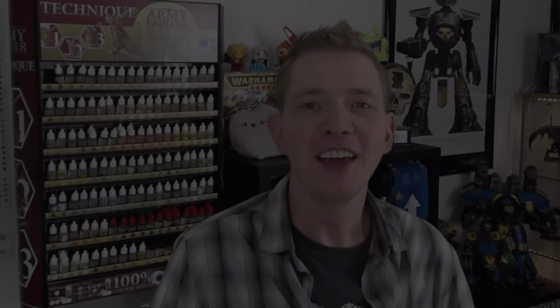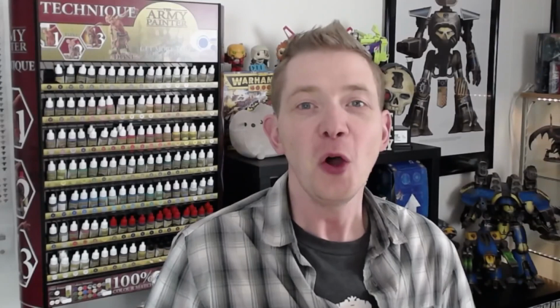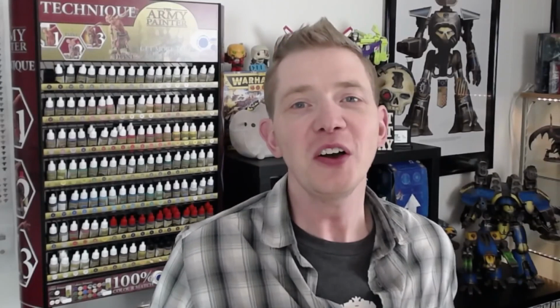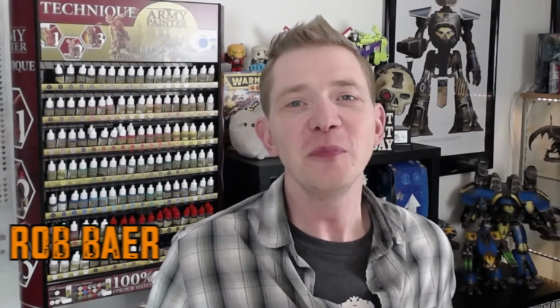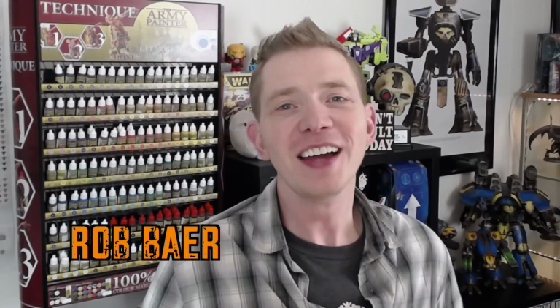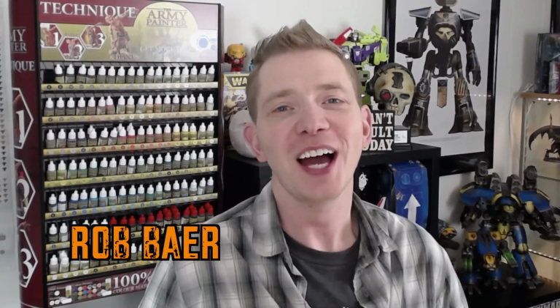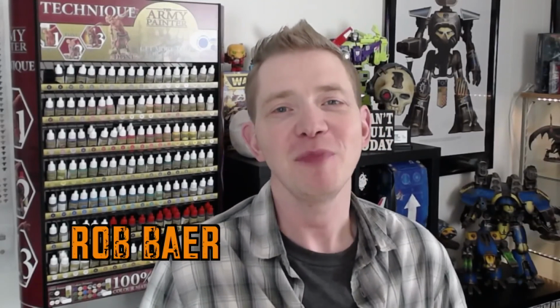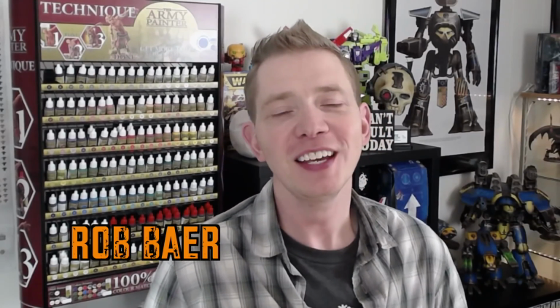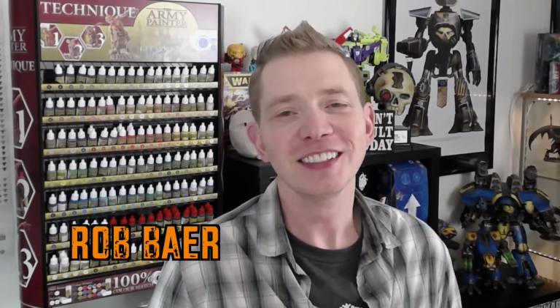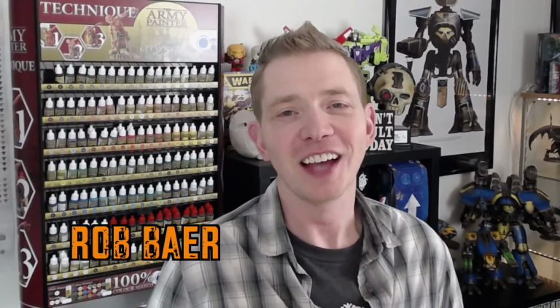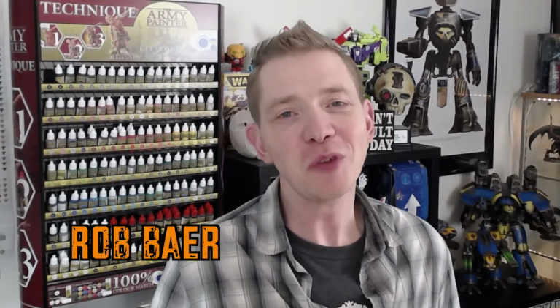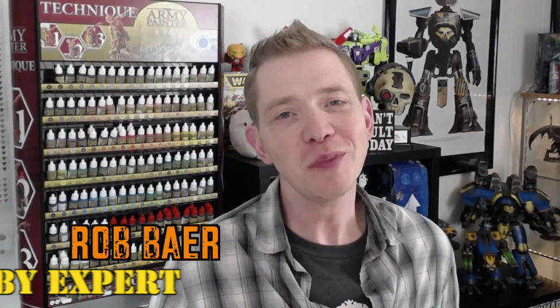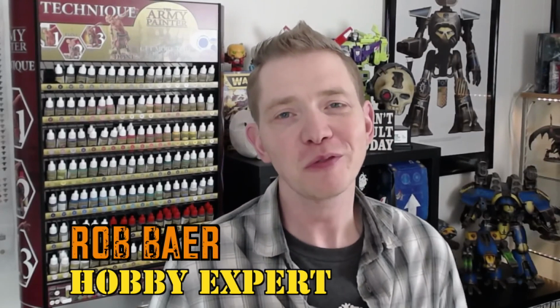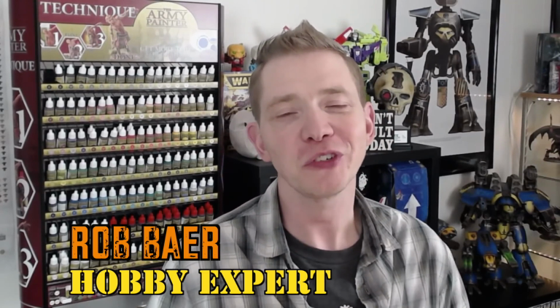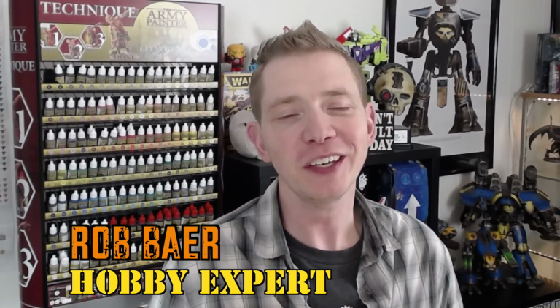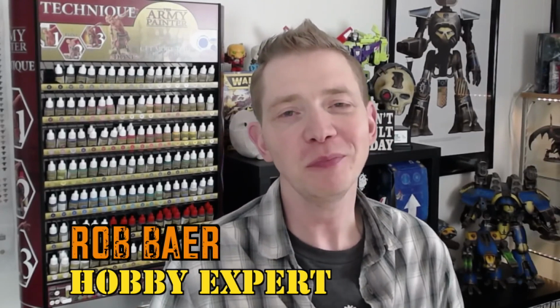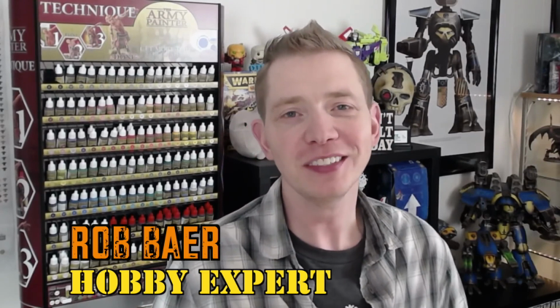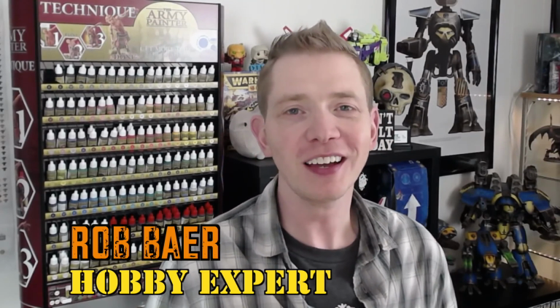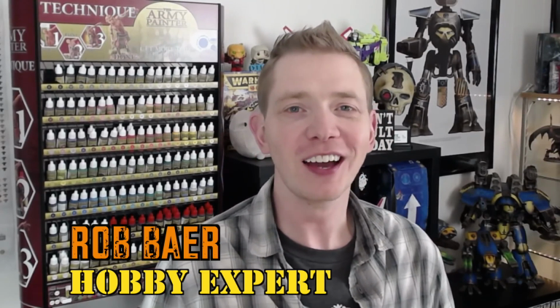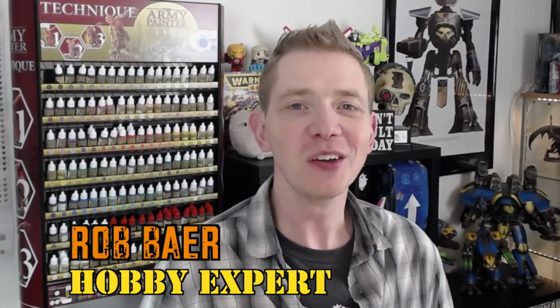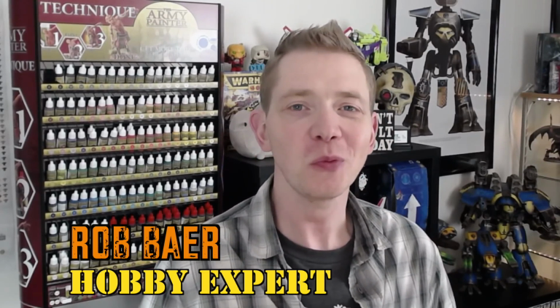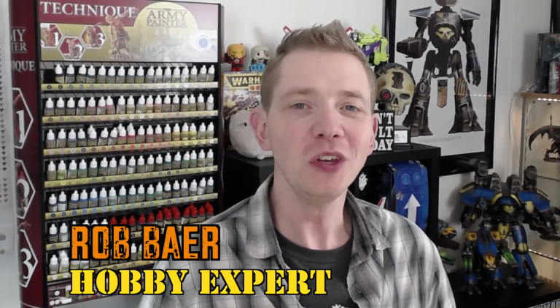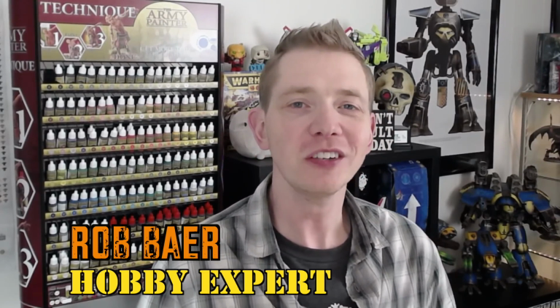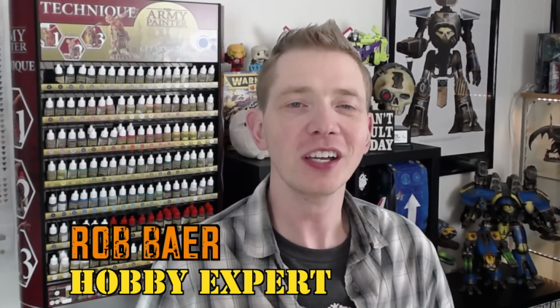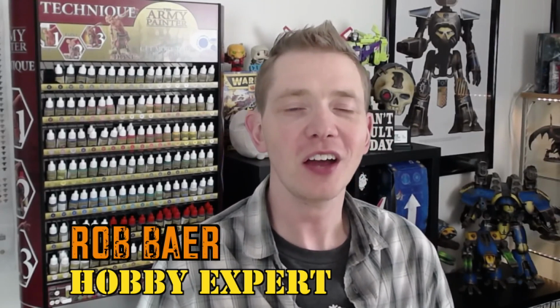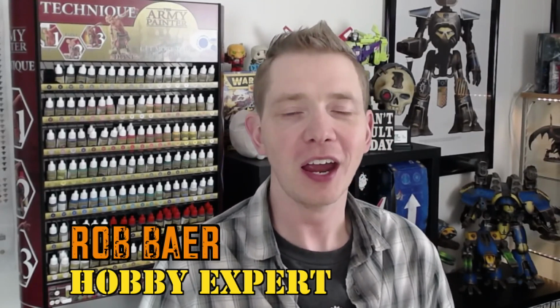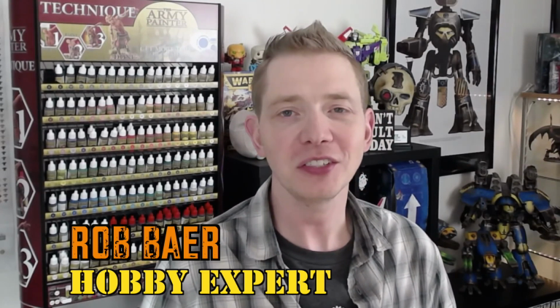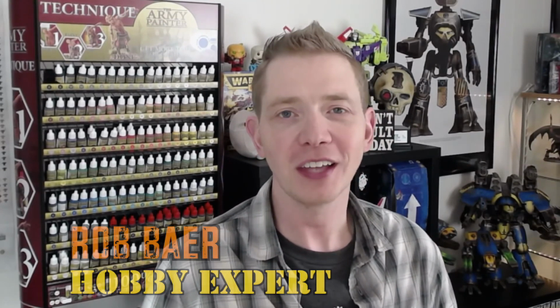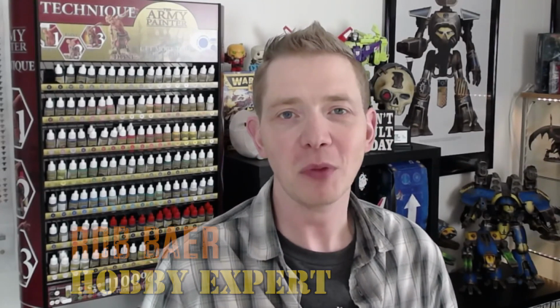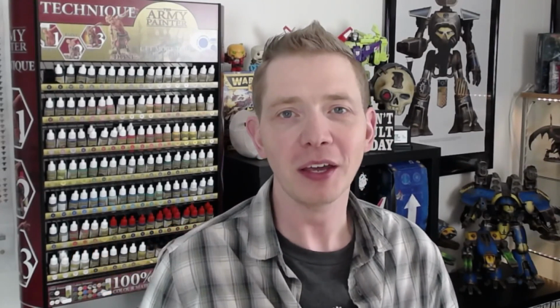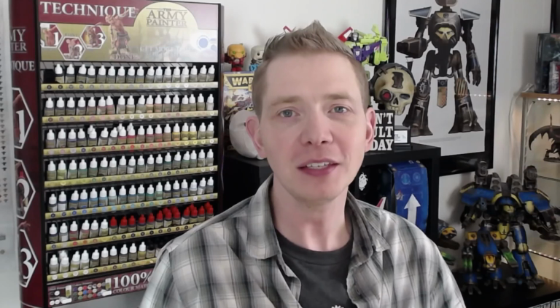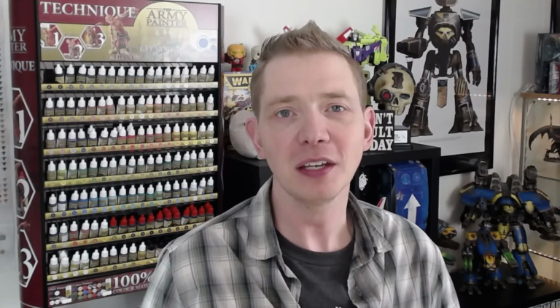Welcome back Hobby Maniacs. I'm Rob Baer from spikybits.com and we are checking out Heresy Lab again today.